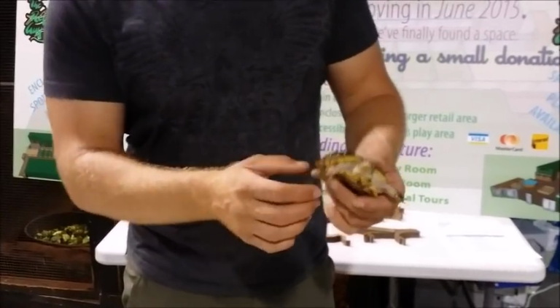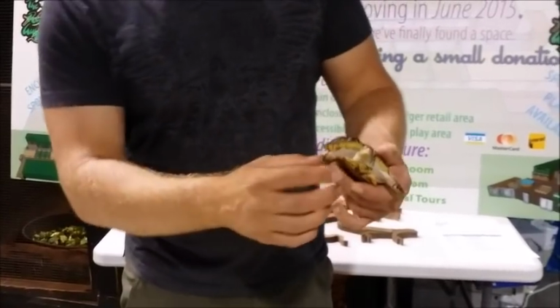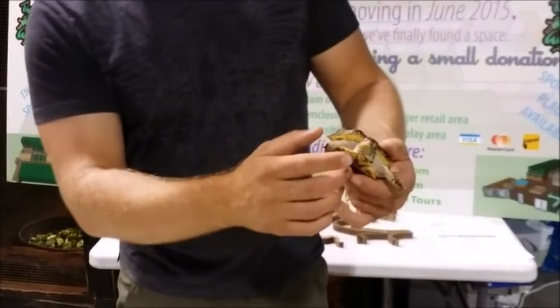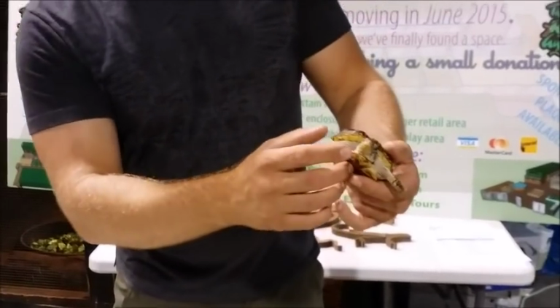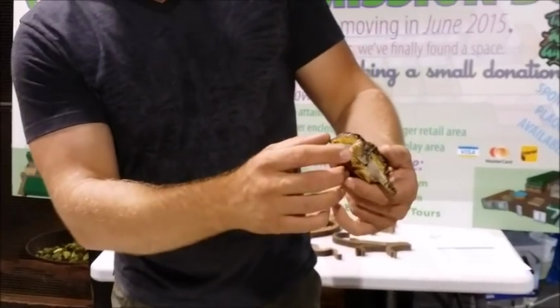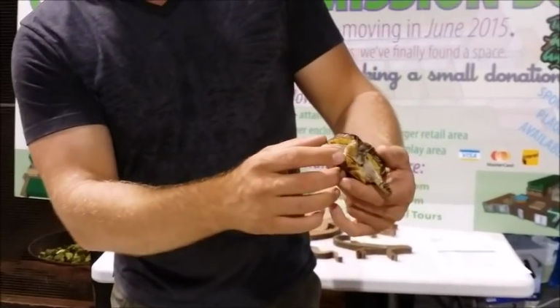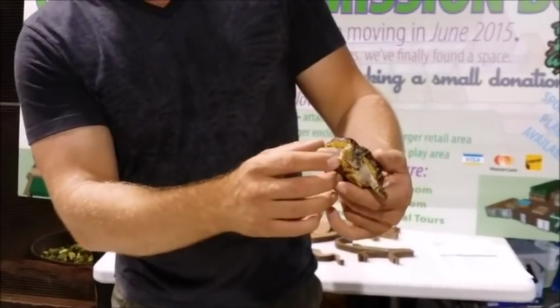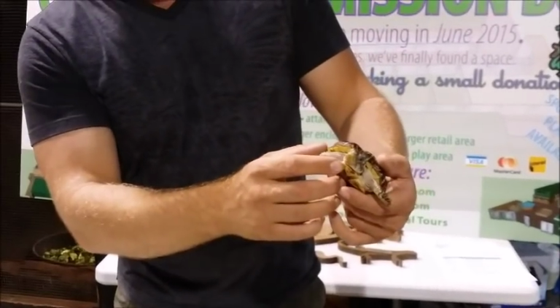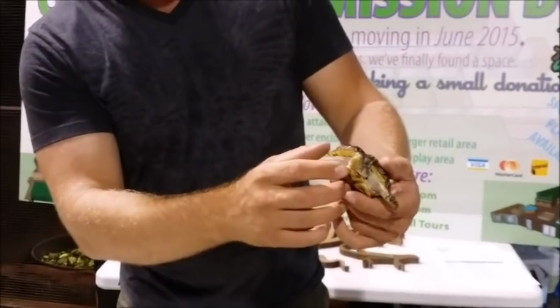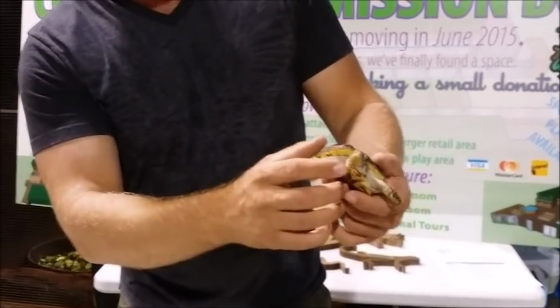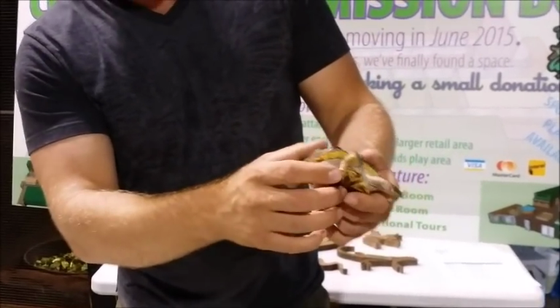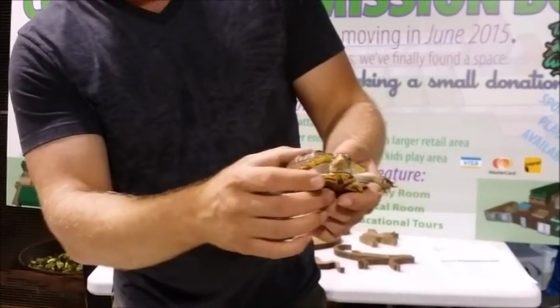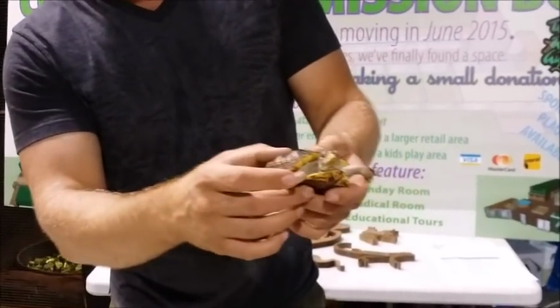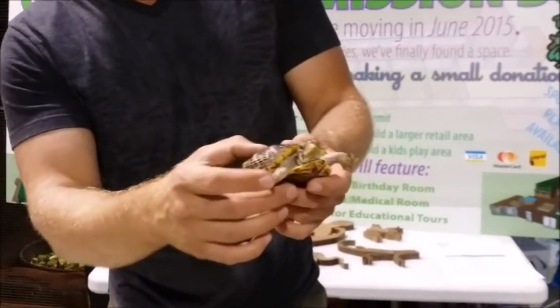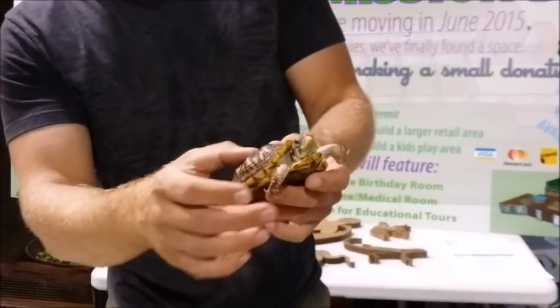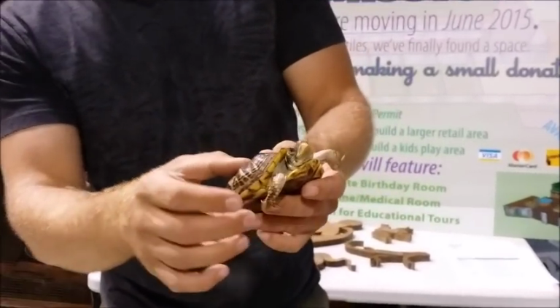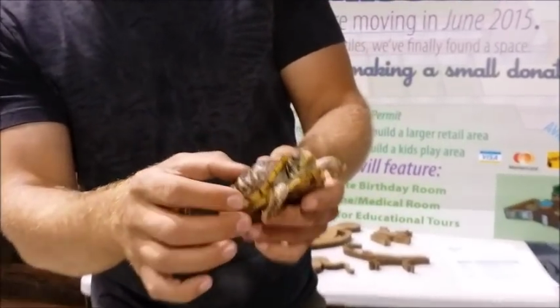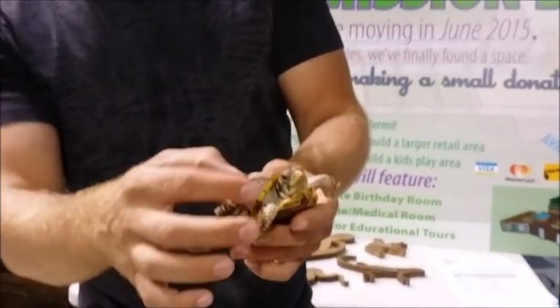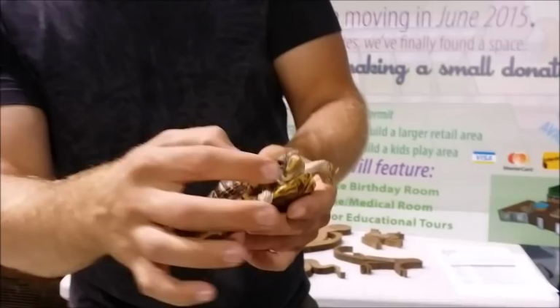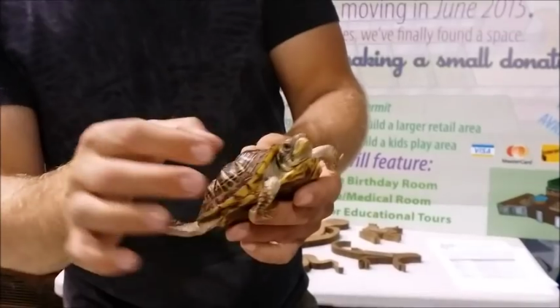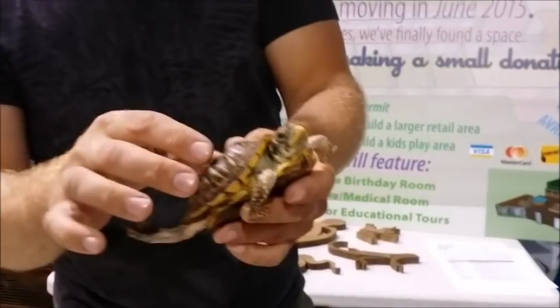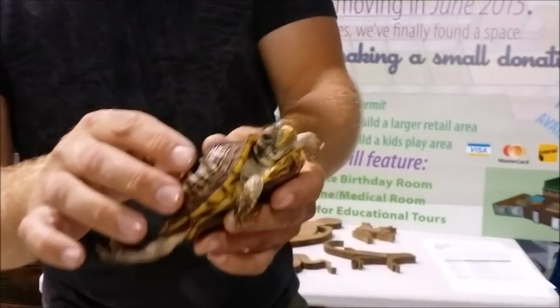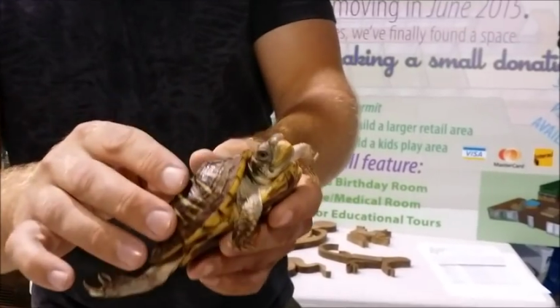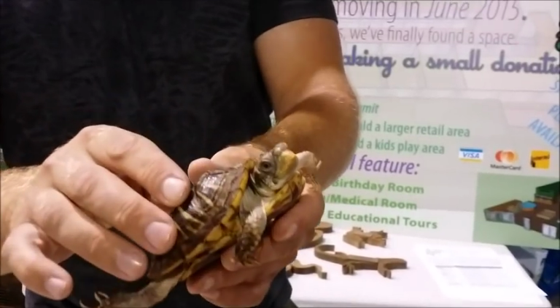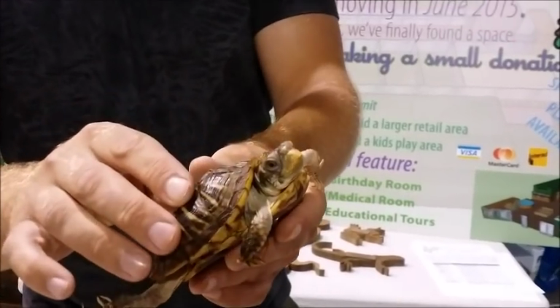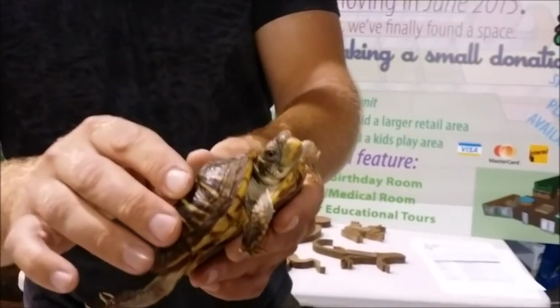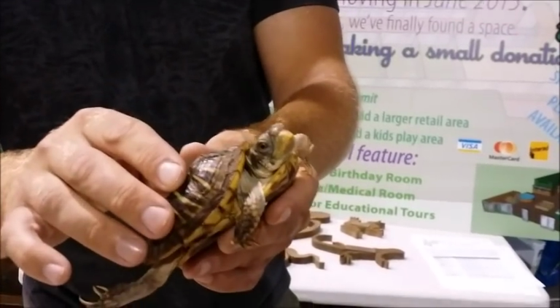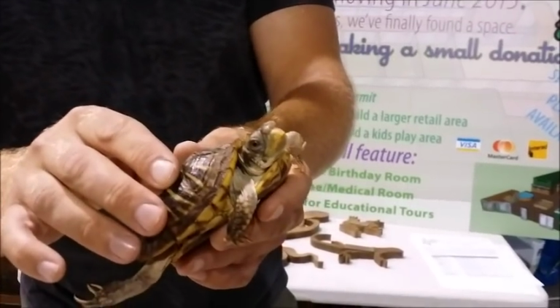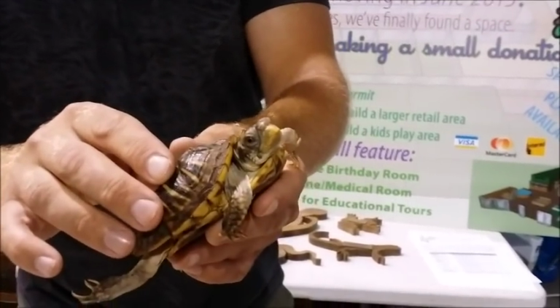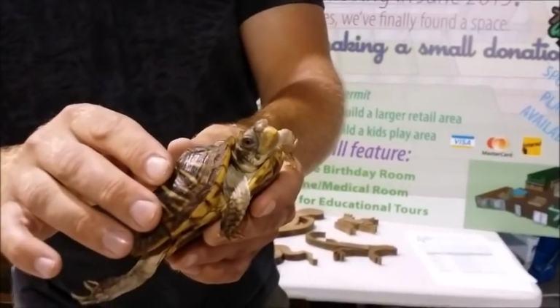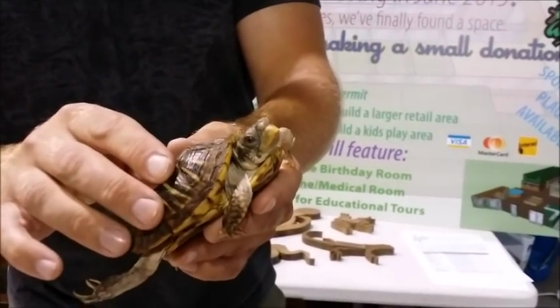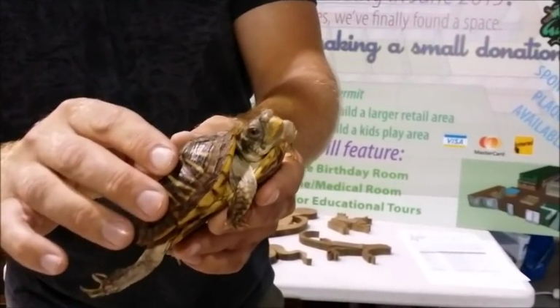It also has a bit of an overgrown beak — we've seen a lot worse in box turtles, but the beak is overgrown so that will be trimmed a little bit.